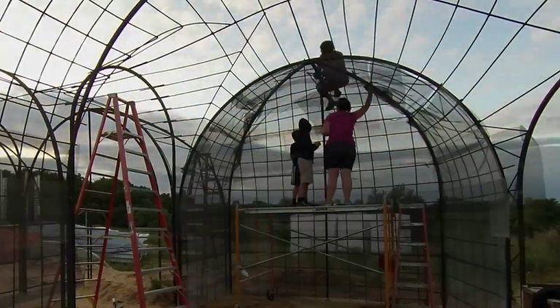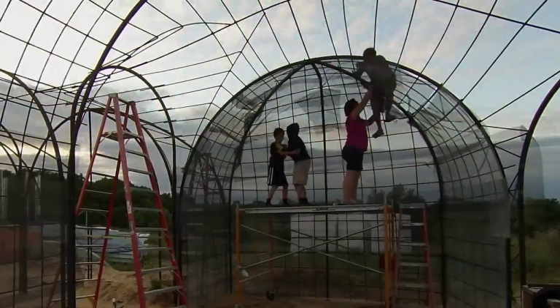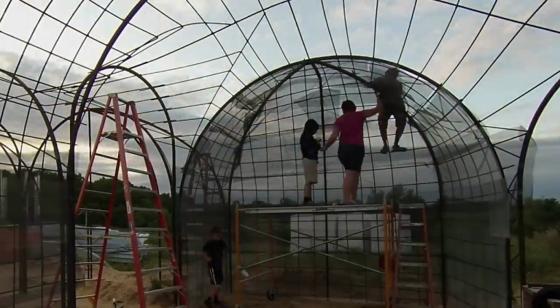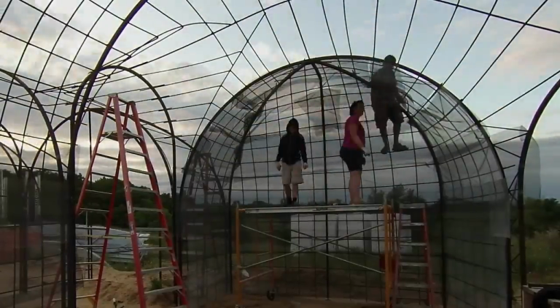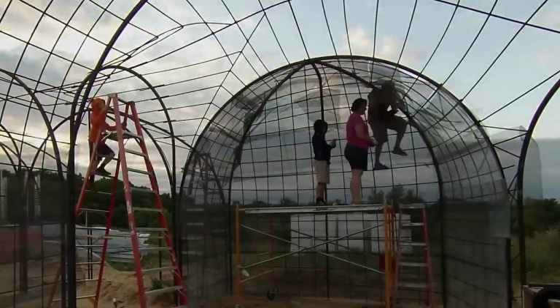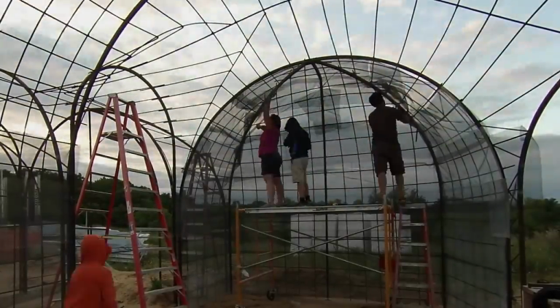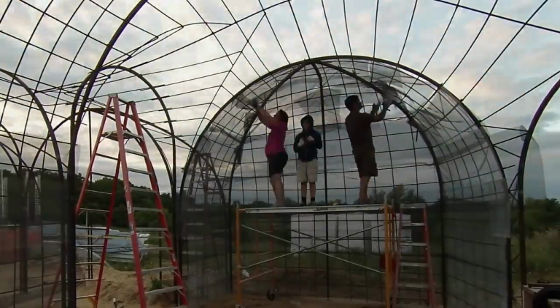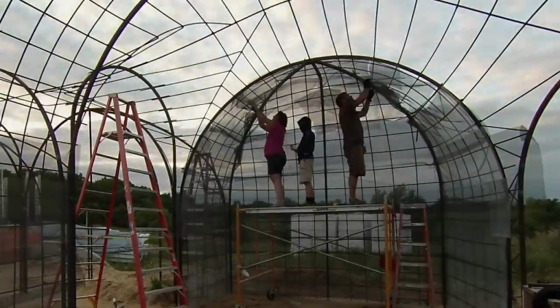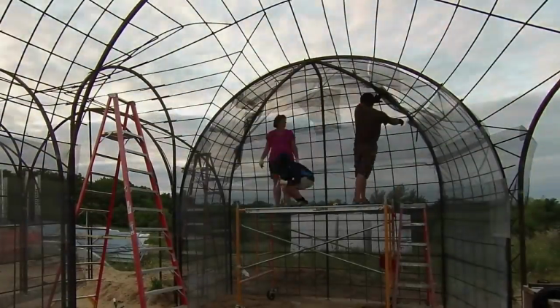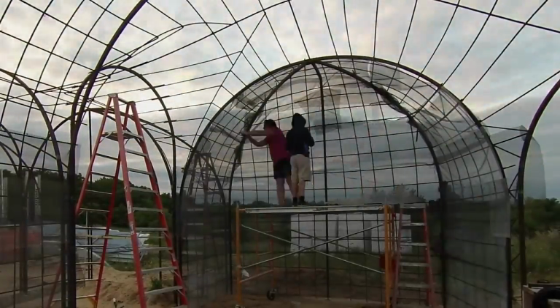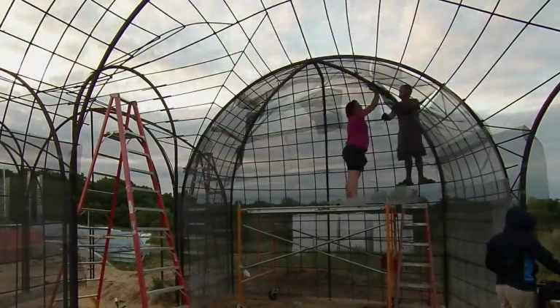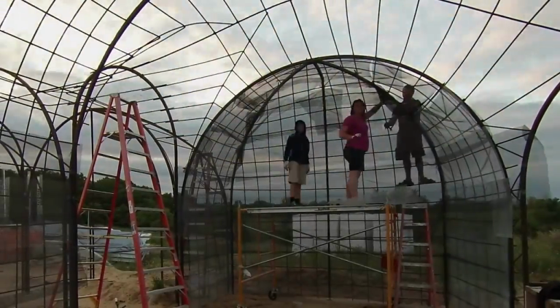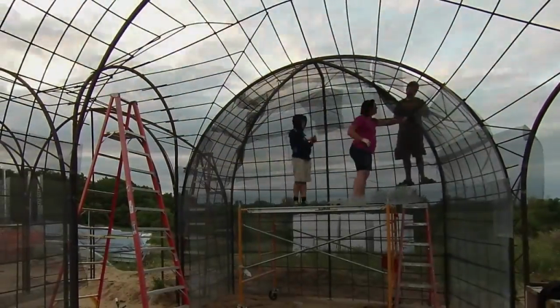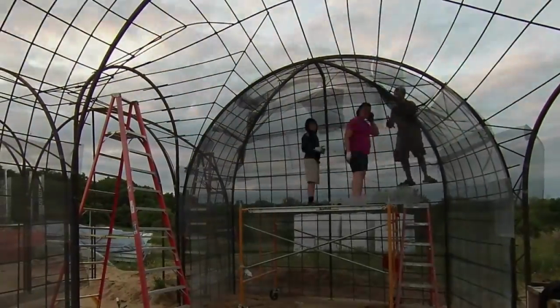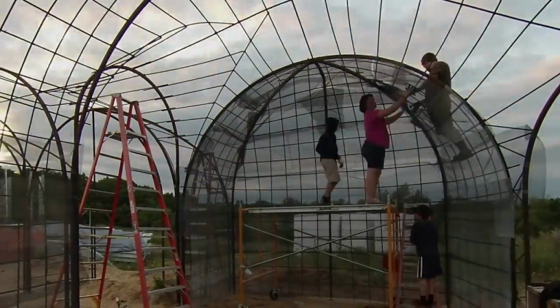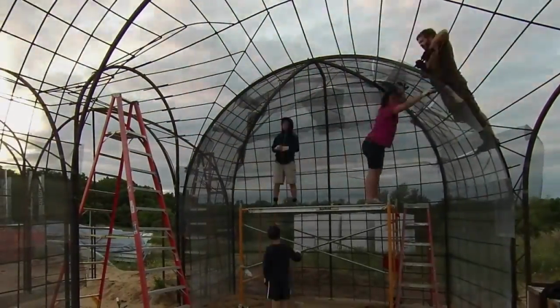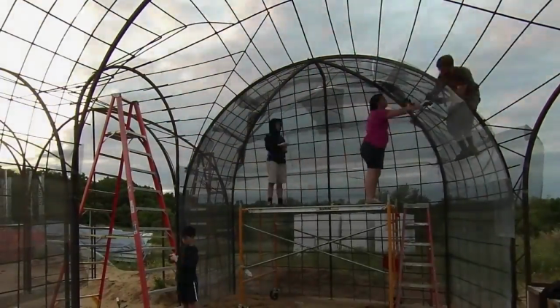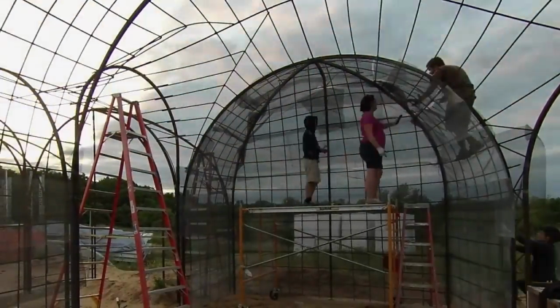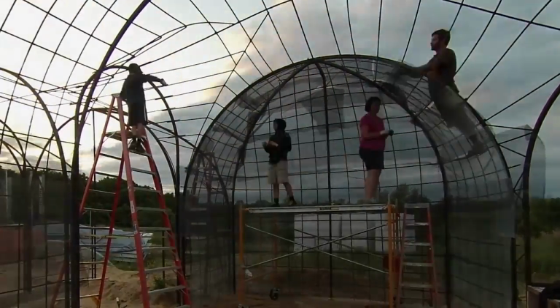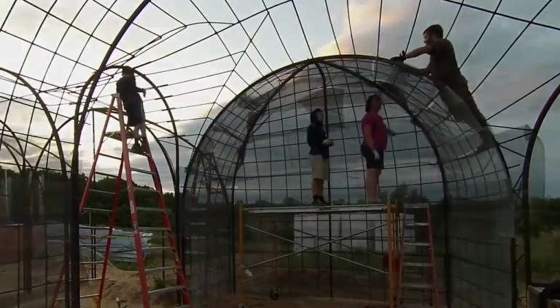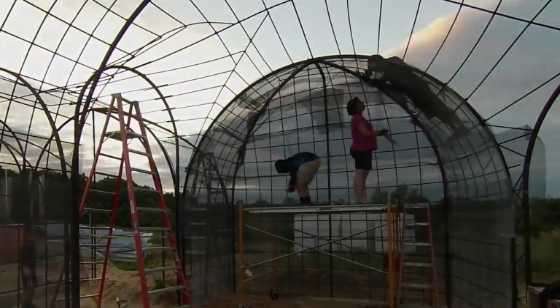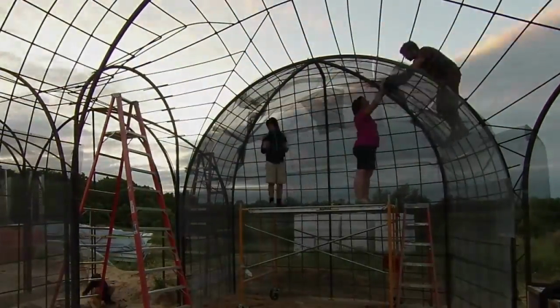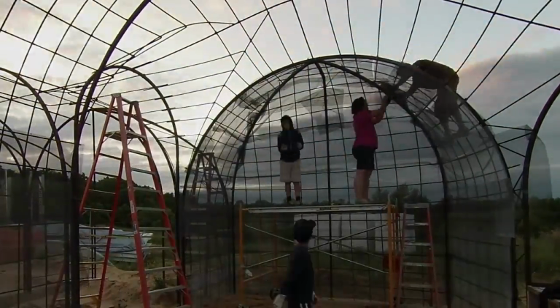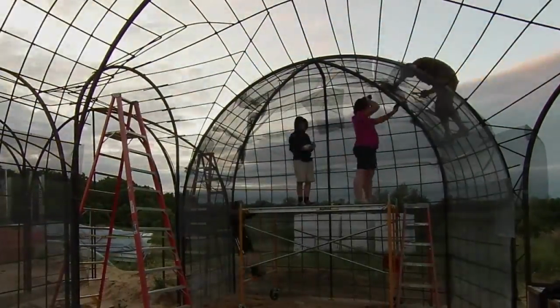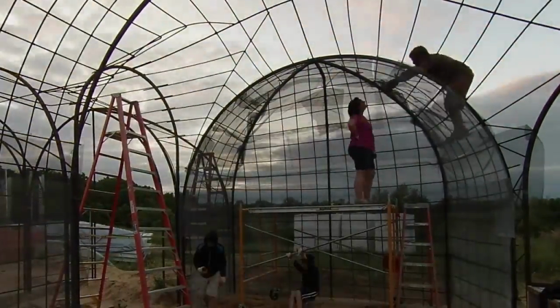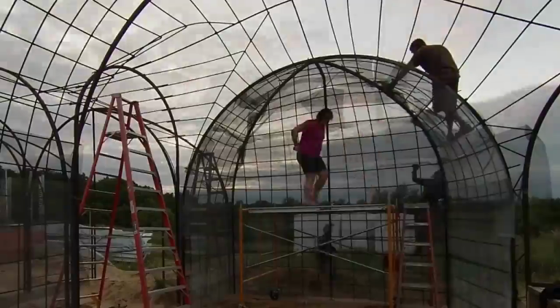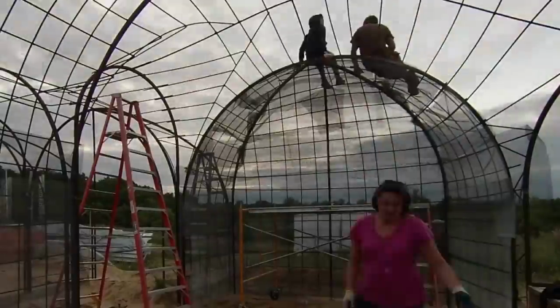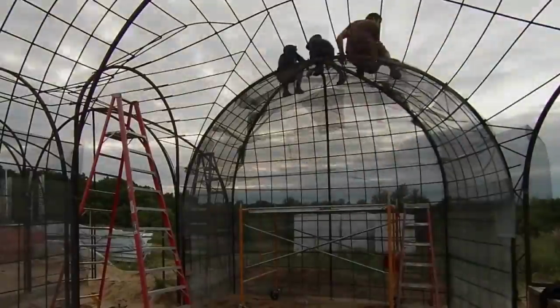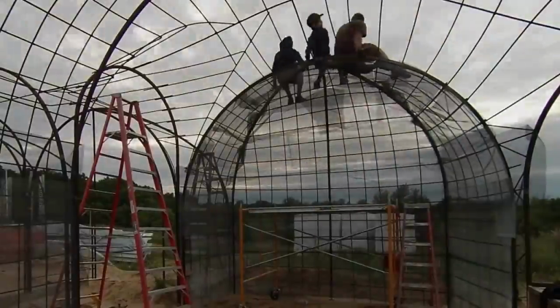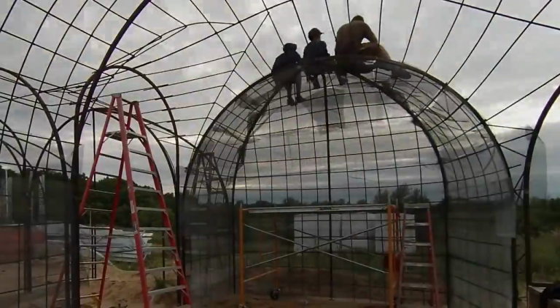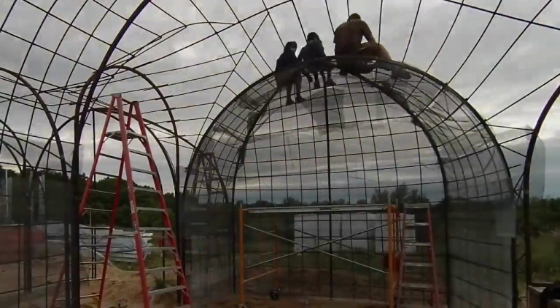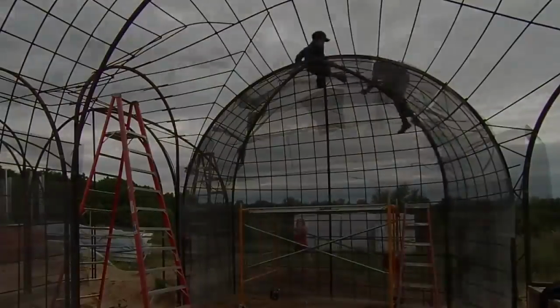The kids have been really itching to climb all over this thing, and after spending some time up there and concluding that the welds were secure, we eventually let them.